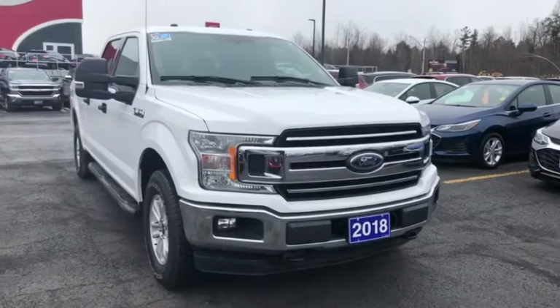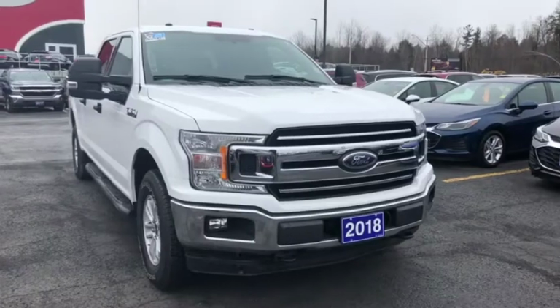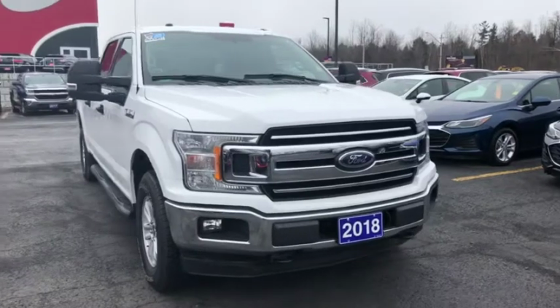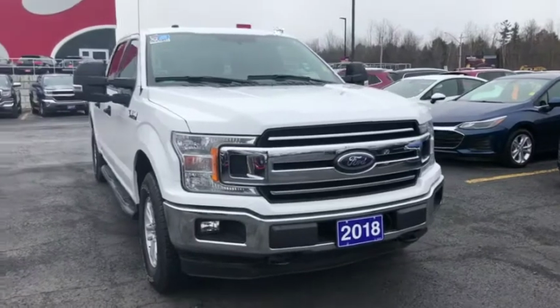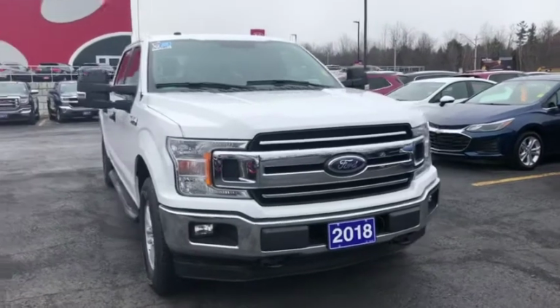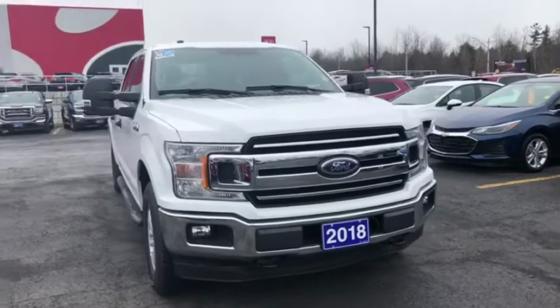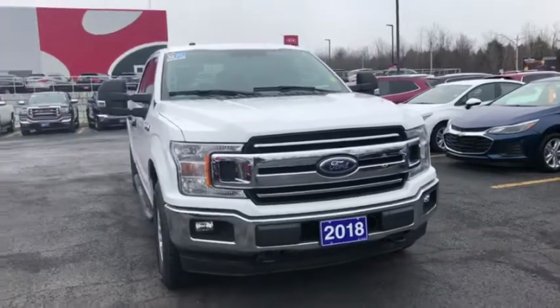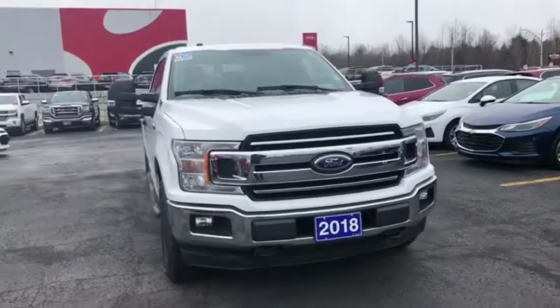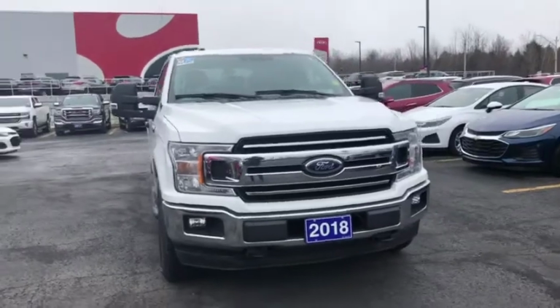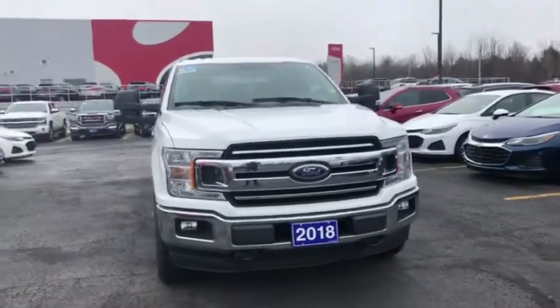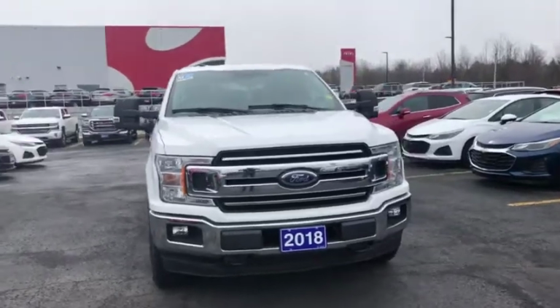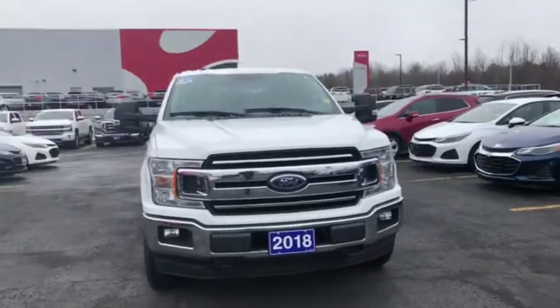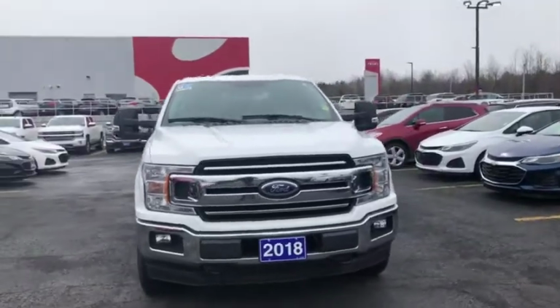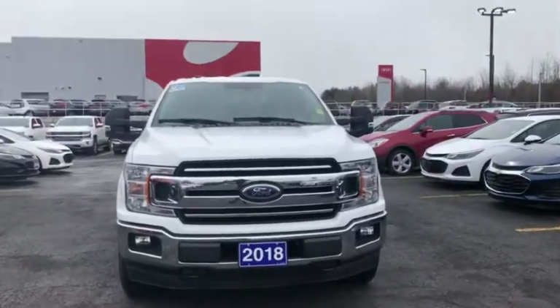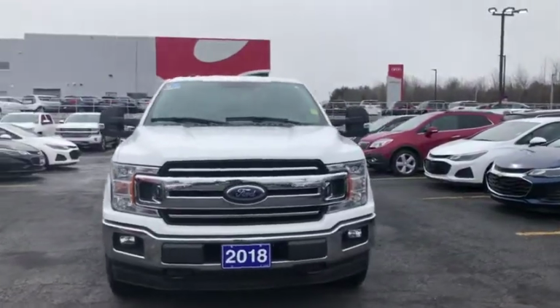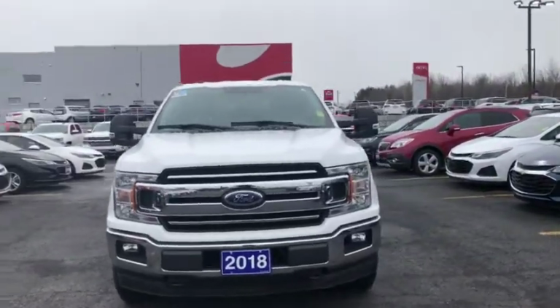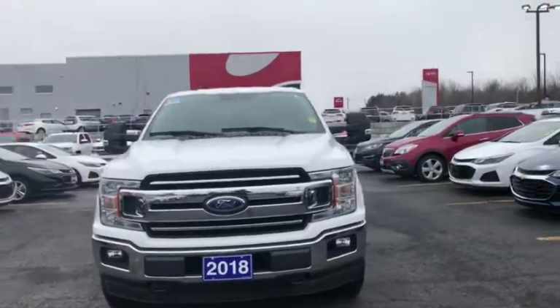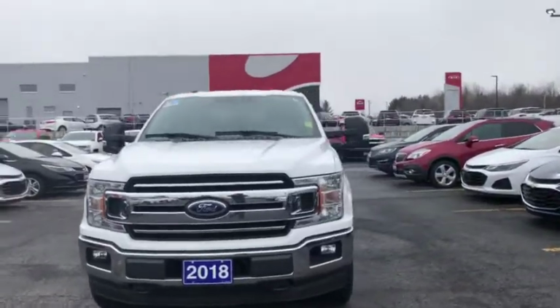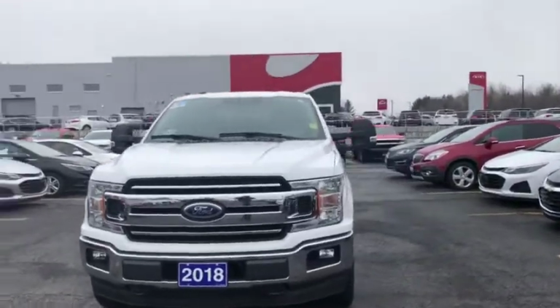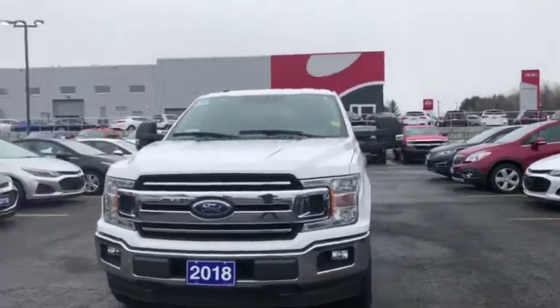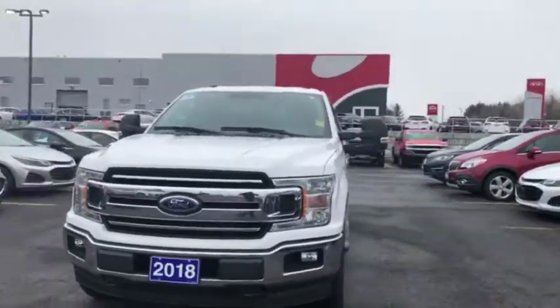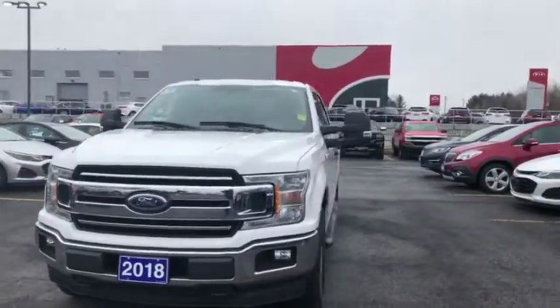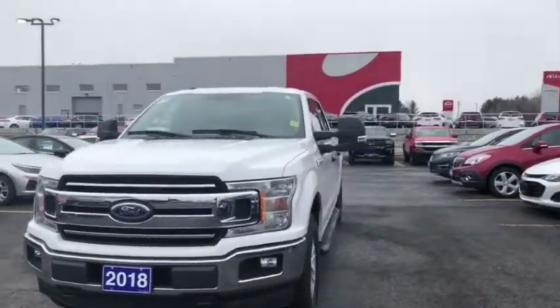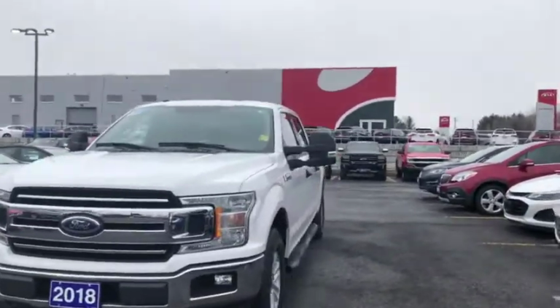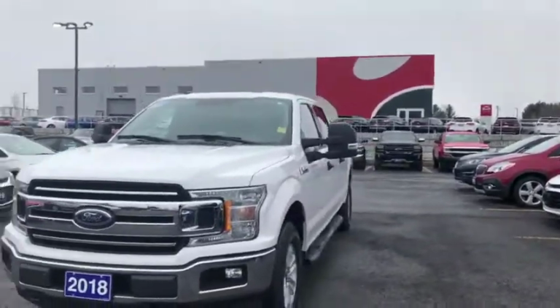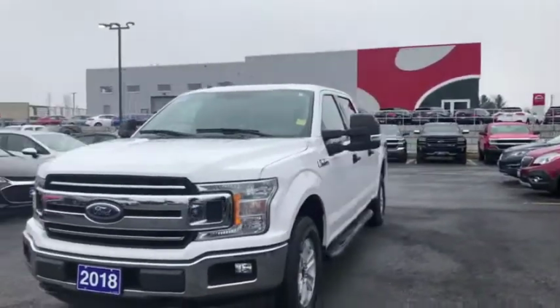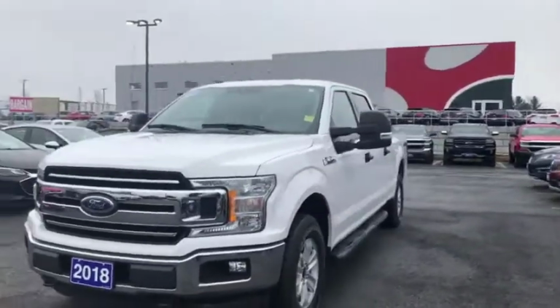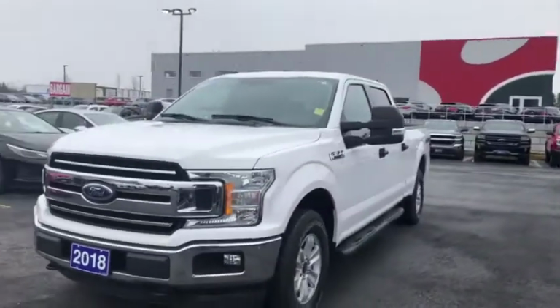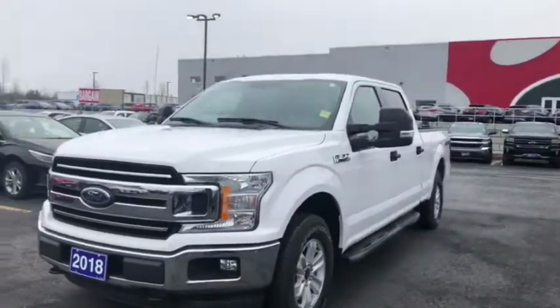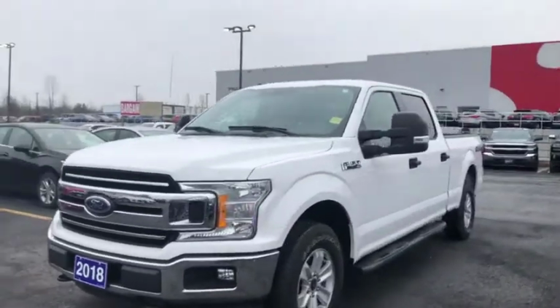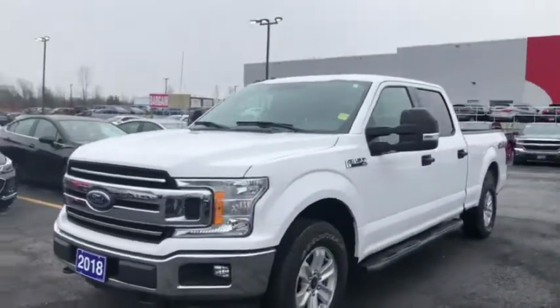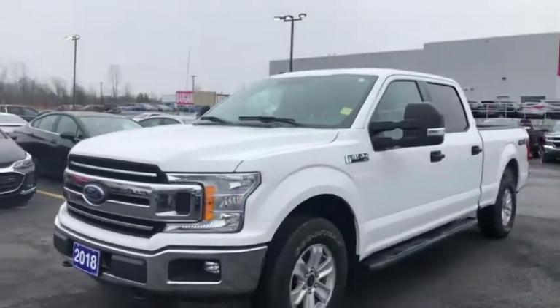Hey everyone, we're here at T-Way GM to show you this beautiful 2018 Ford F-150 XLT Edition.